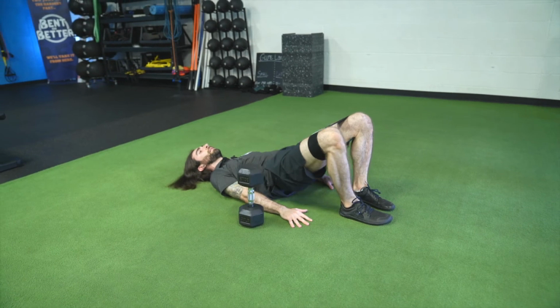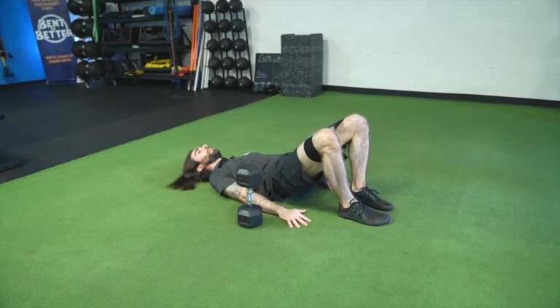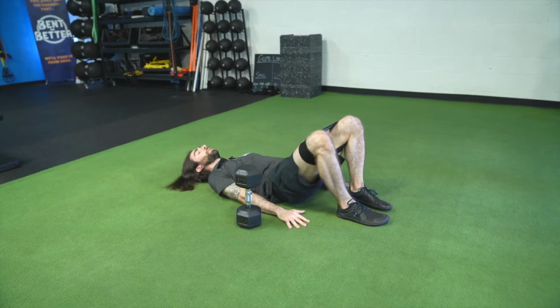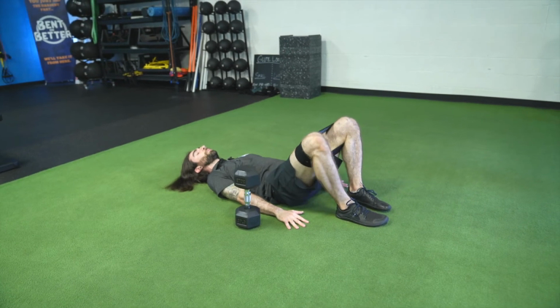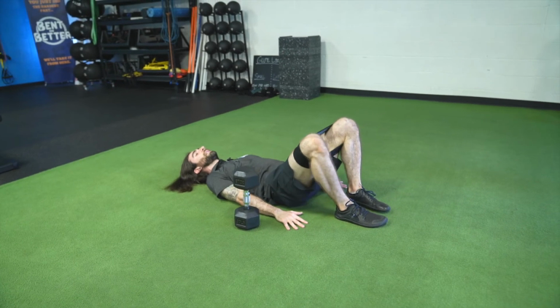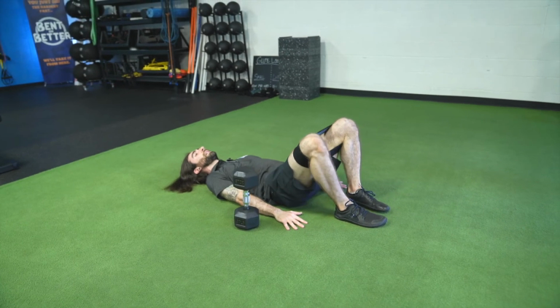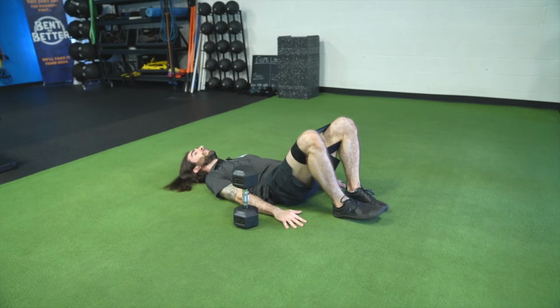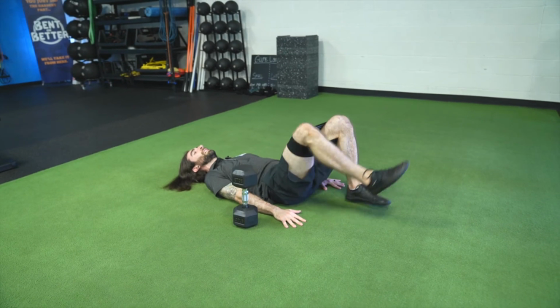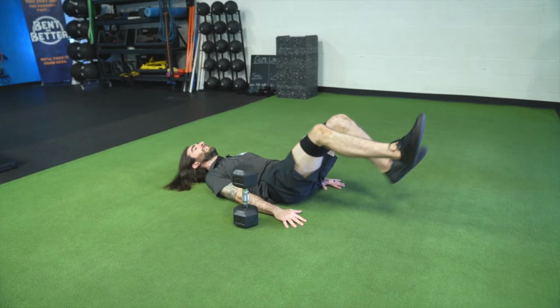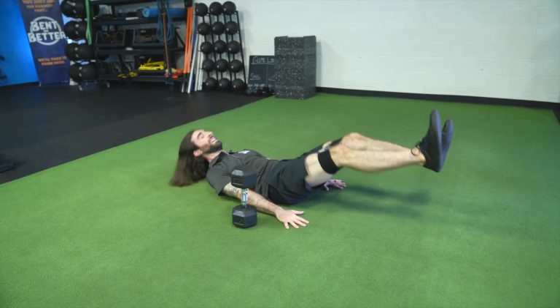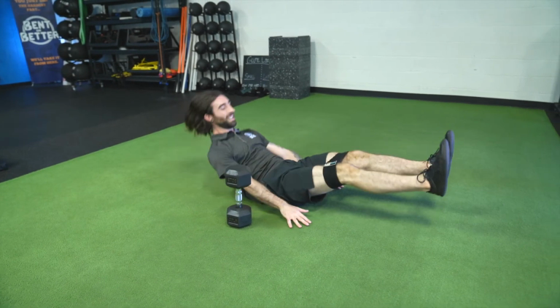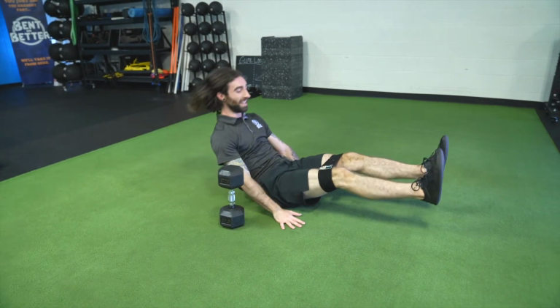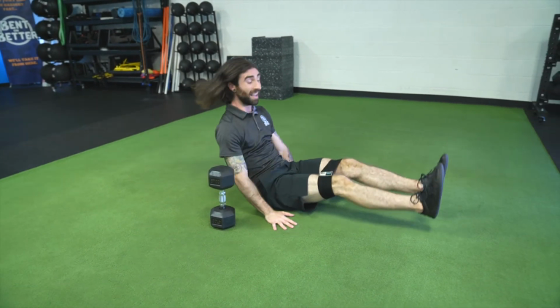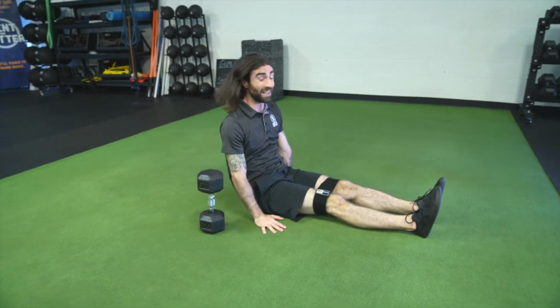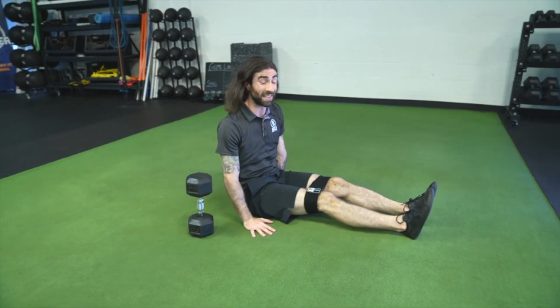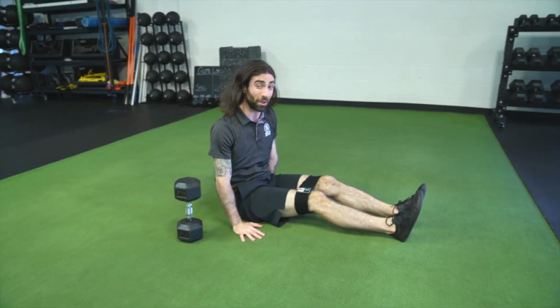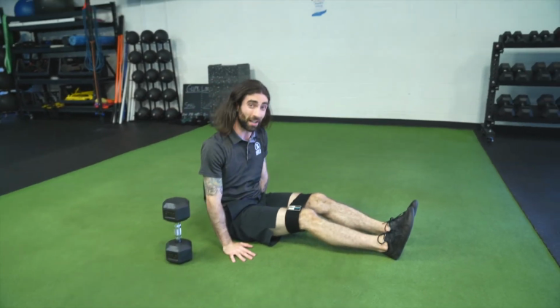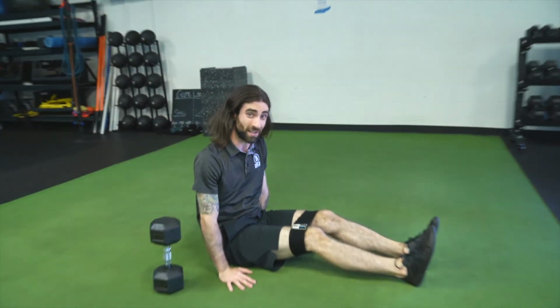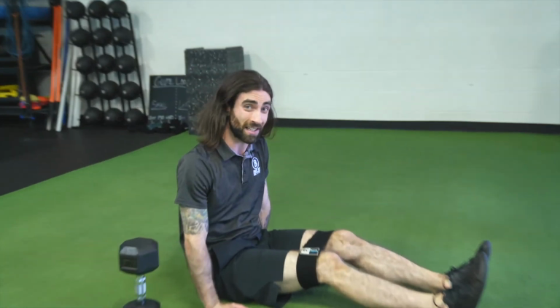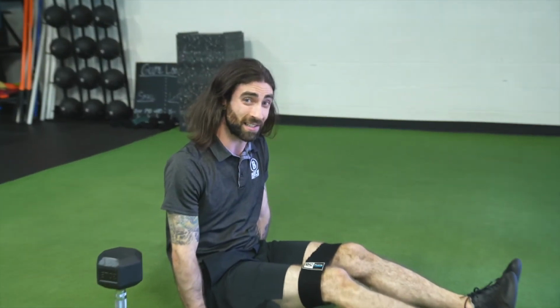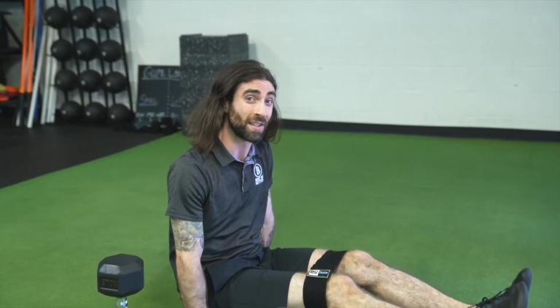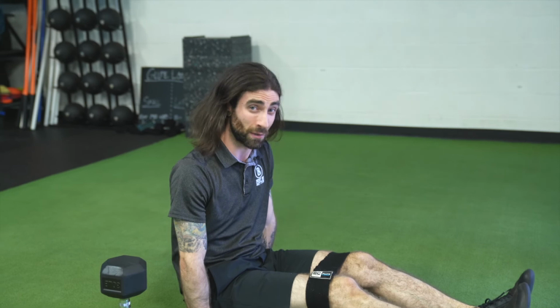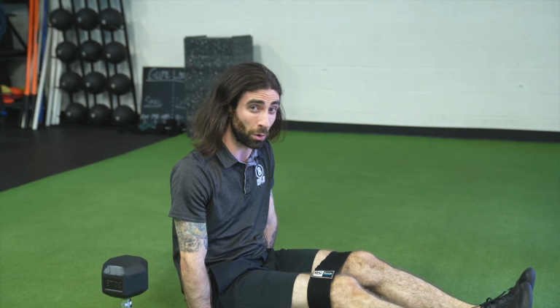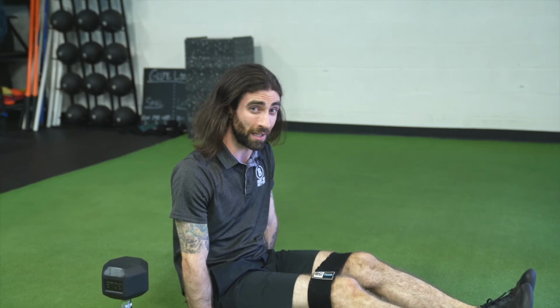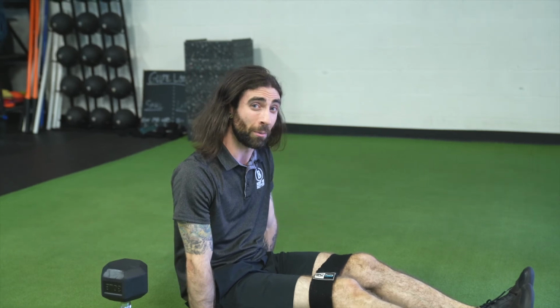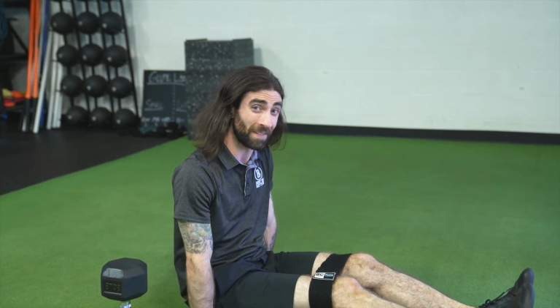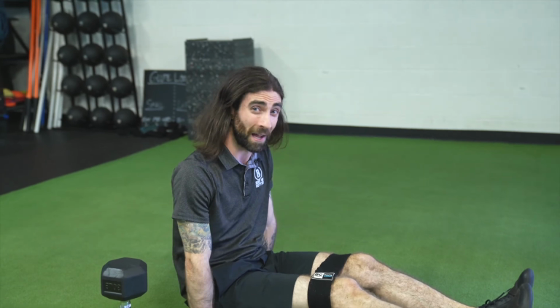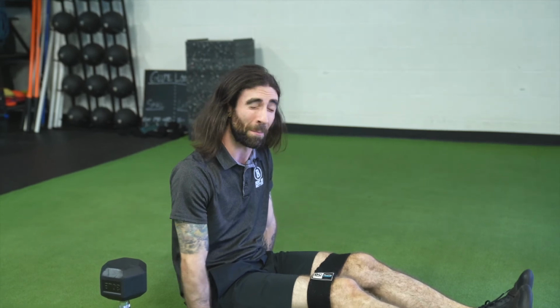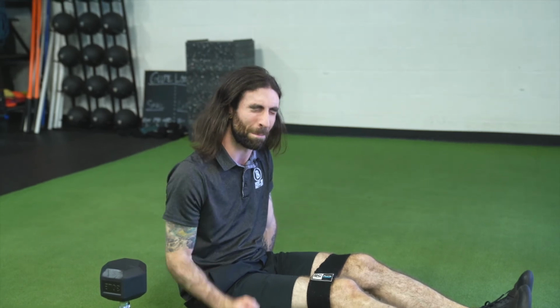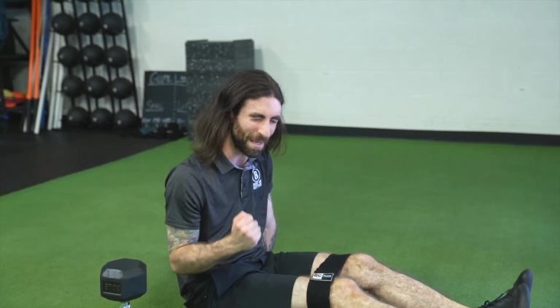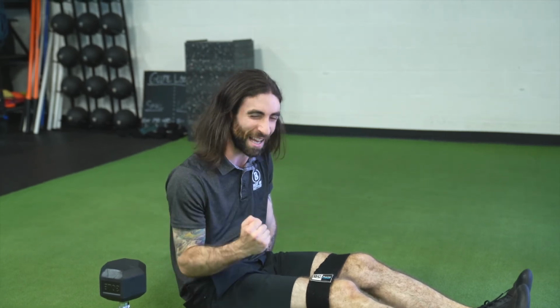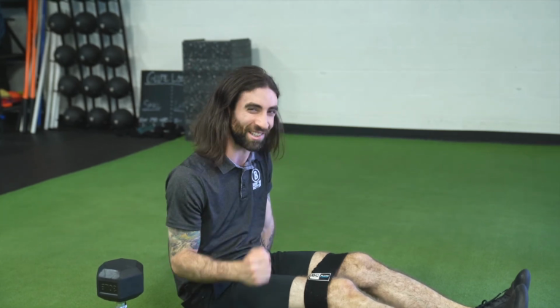Remember to breathe and scale your exercises slowly with time. Be patient.